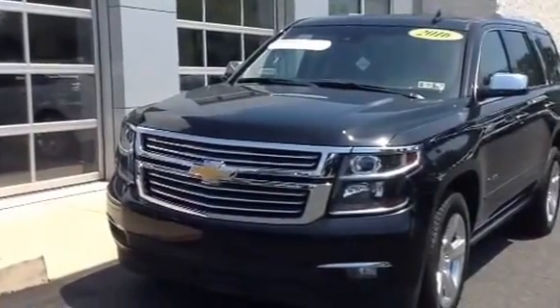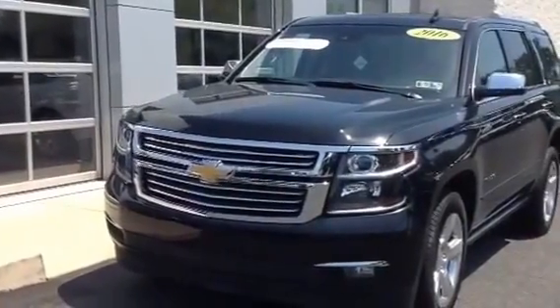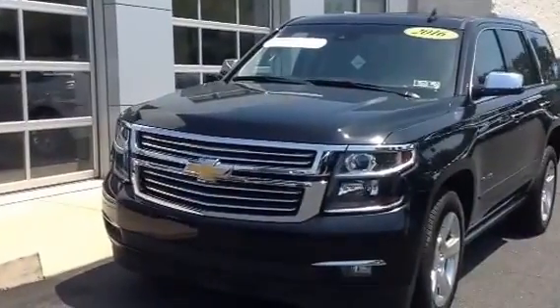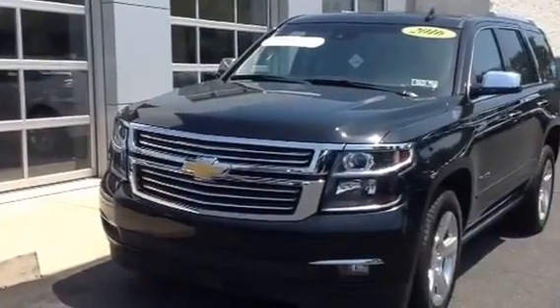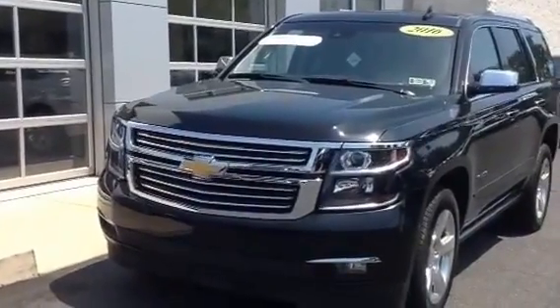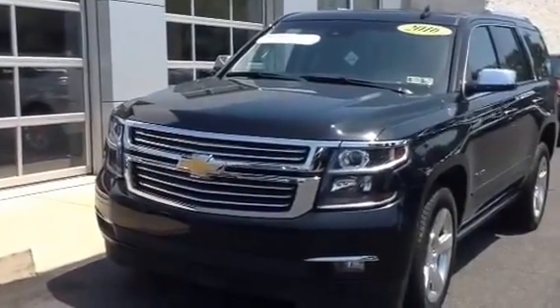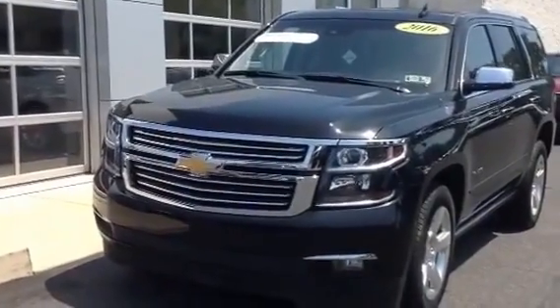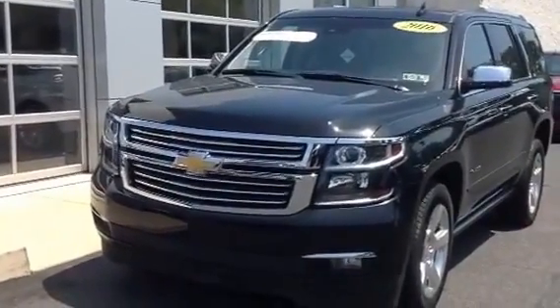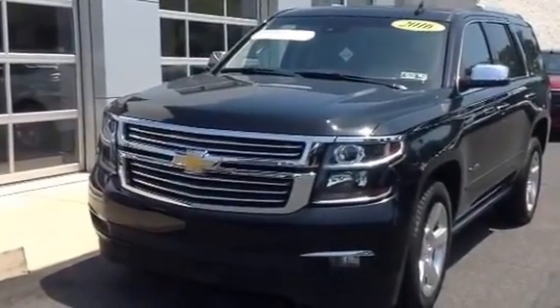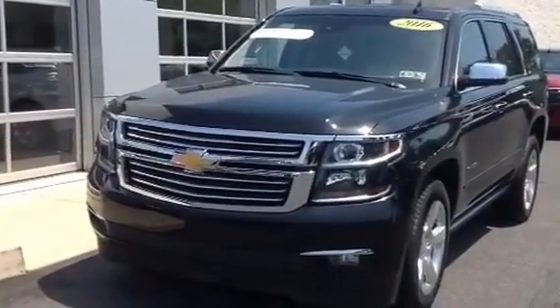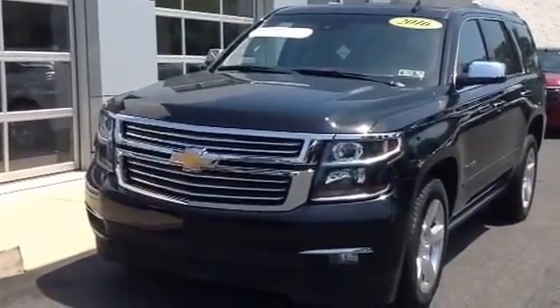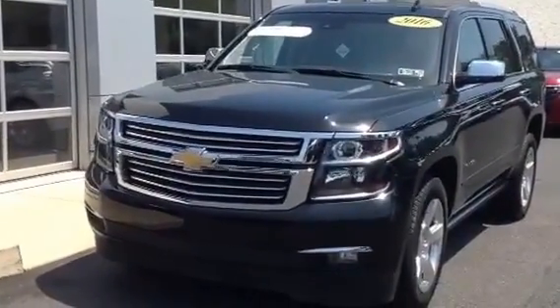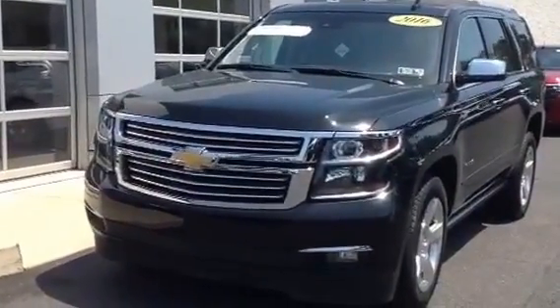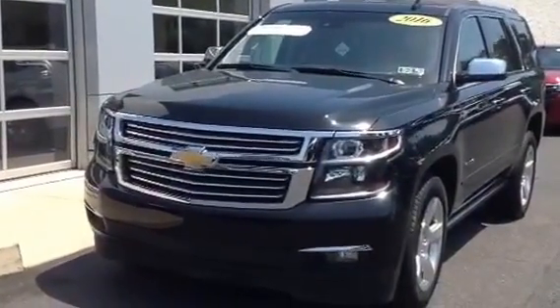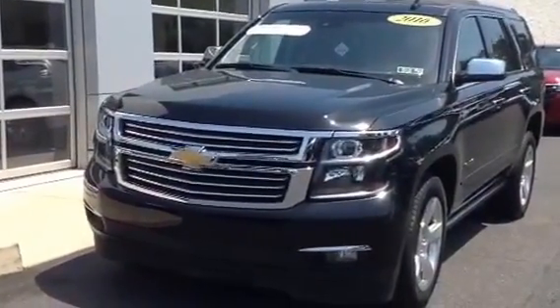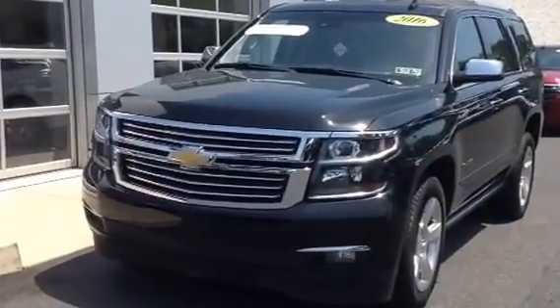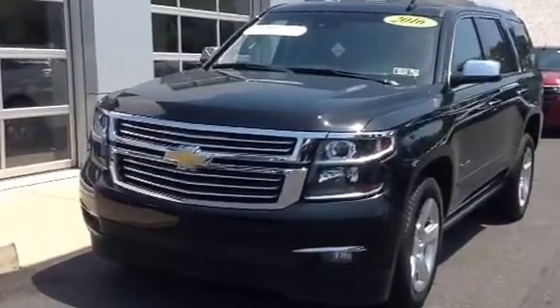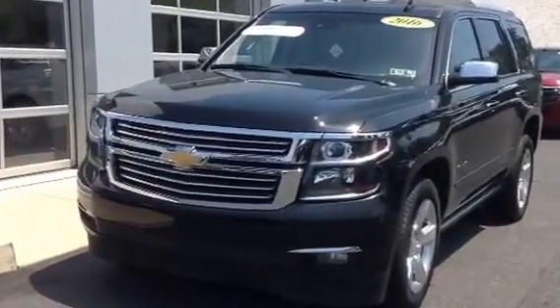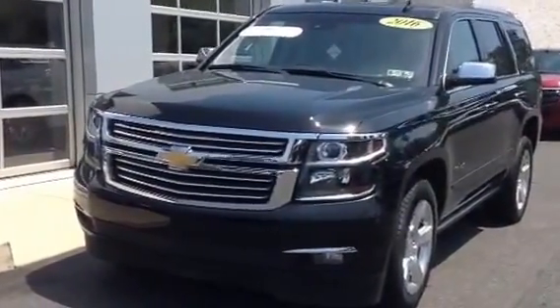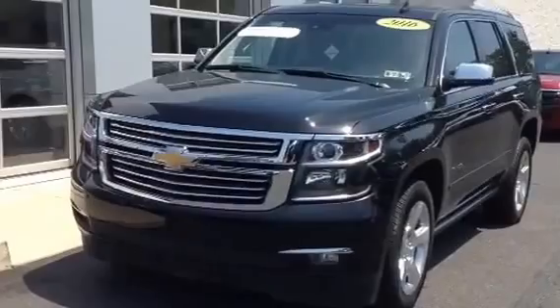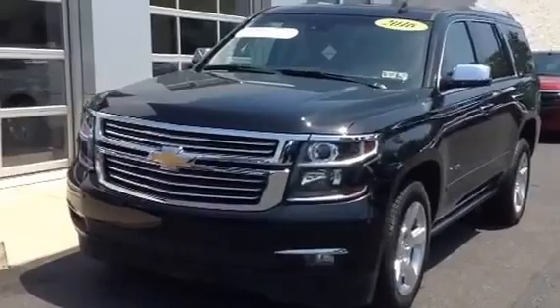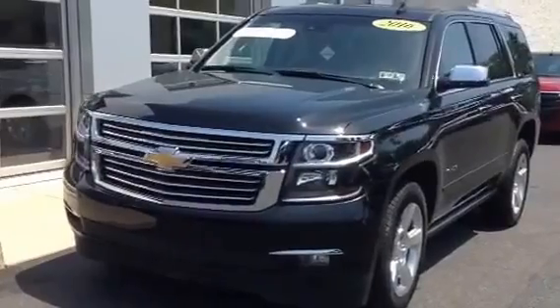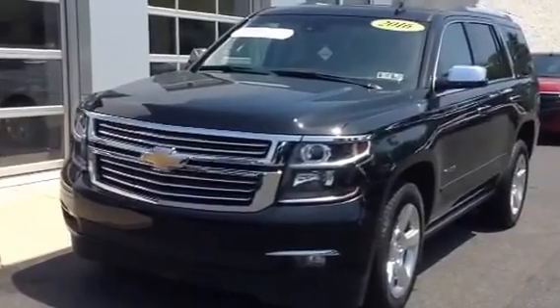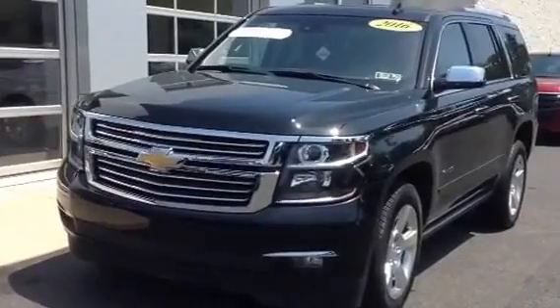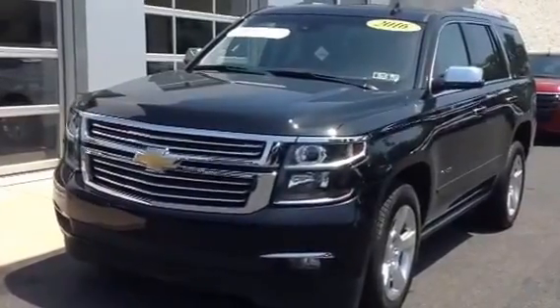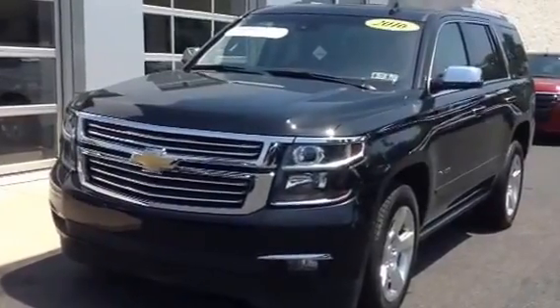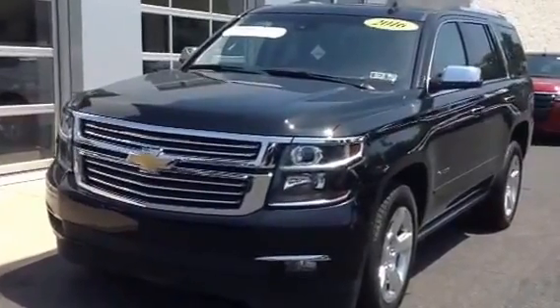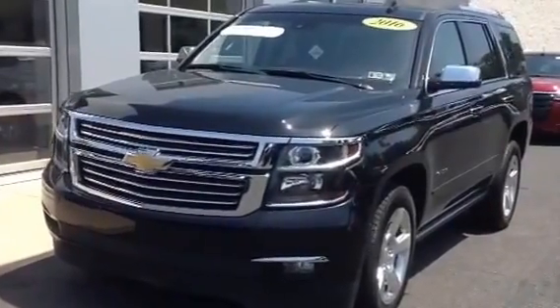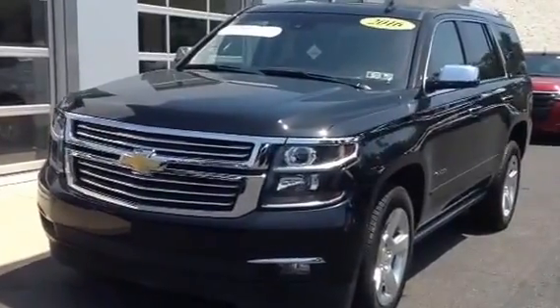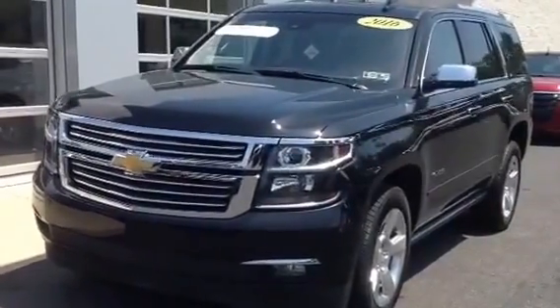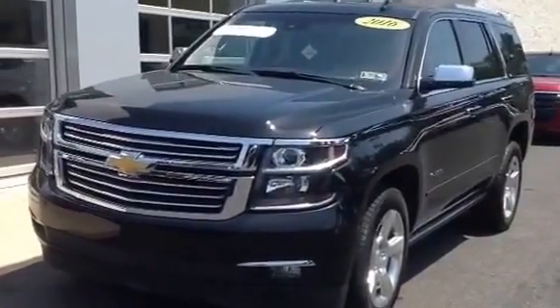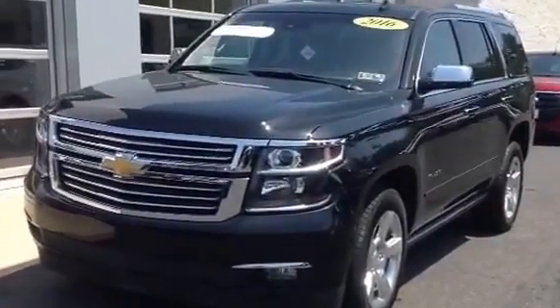Hey Charles, it's Alex over at Sioka Chevrolet. This is the vehicle for your appointment today at 6:15 — a 2016 Chevy Tahoe LTZ.